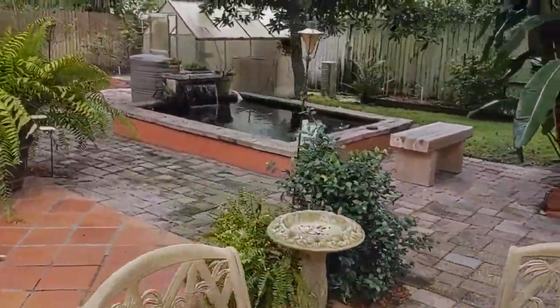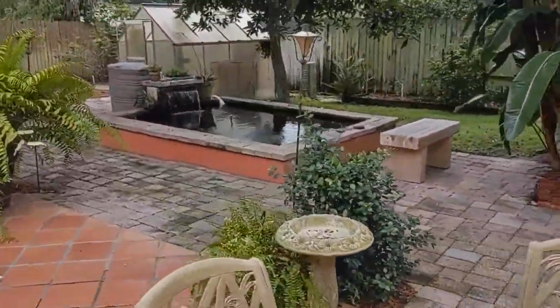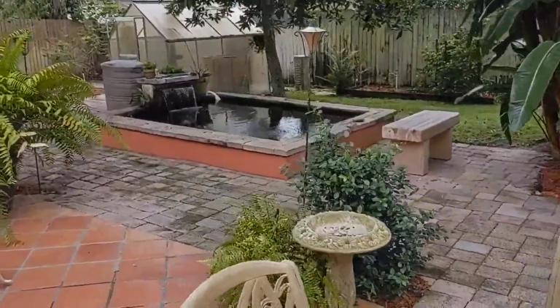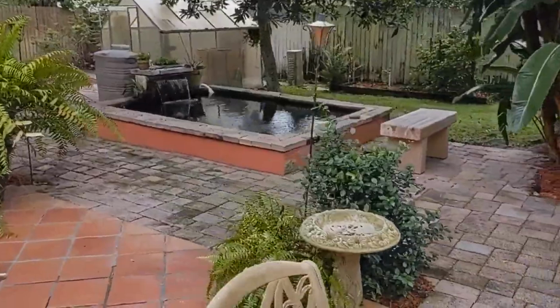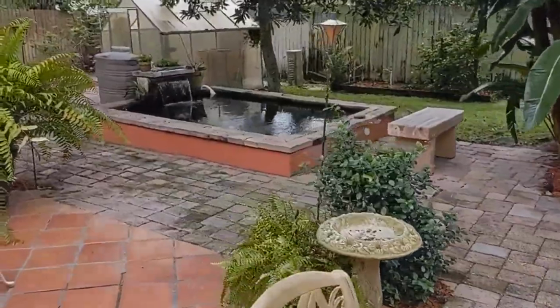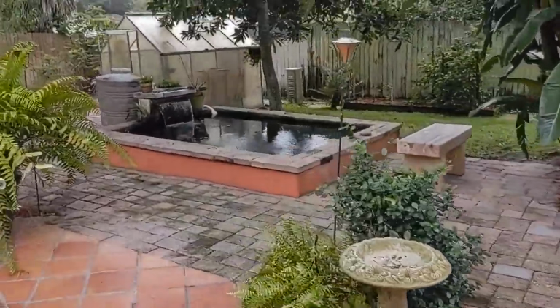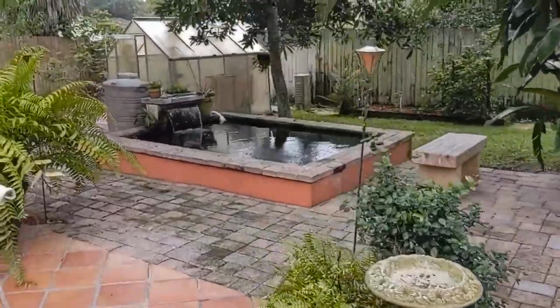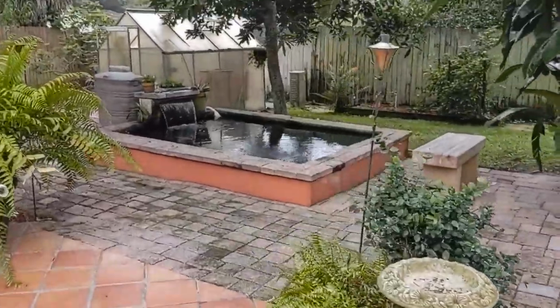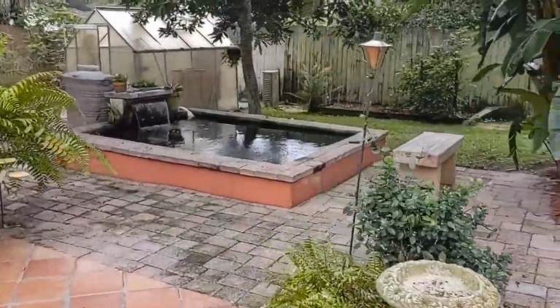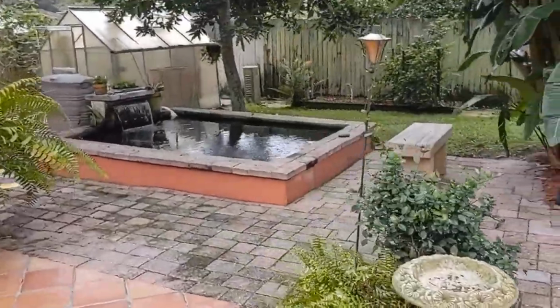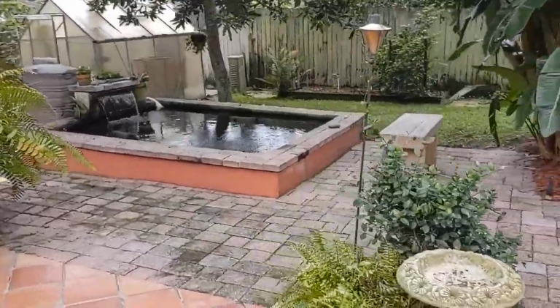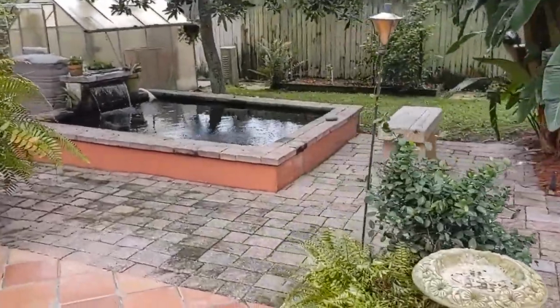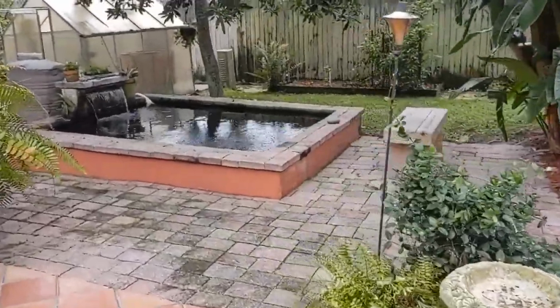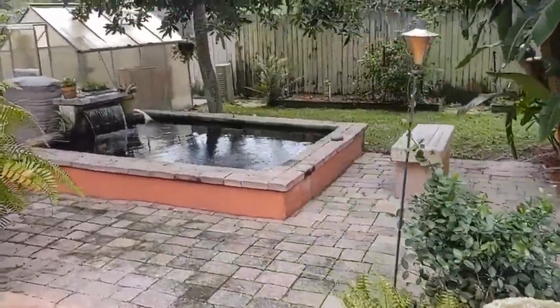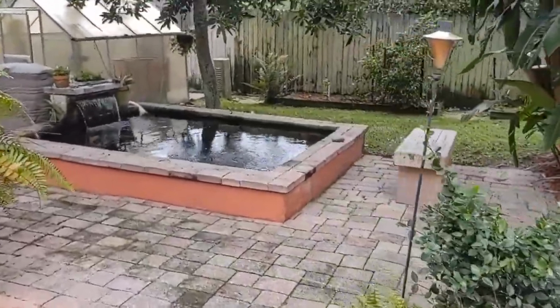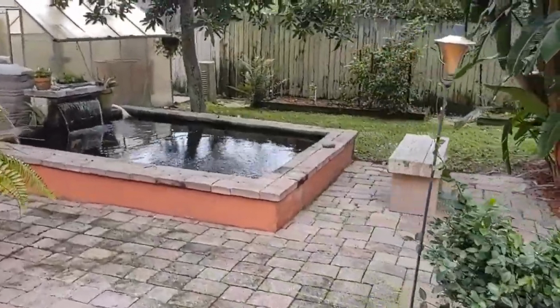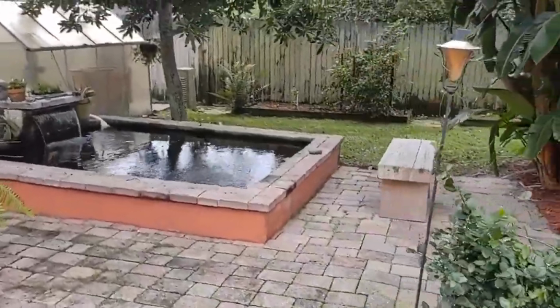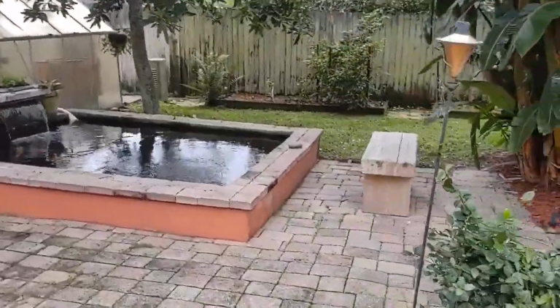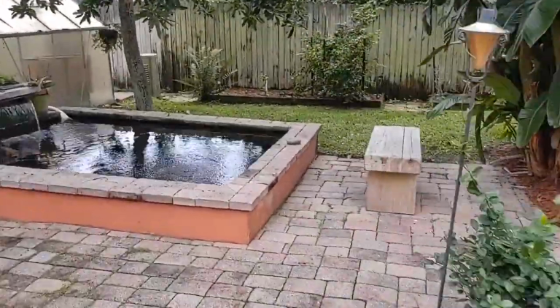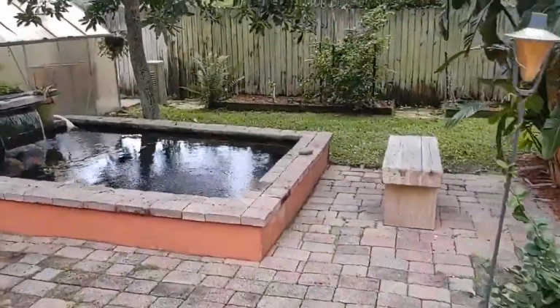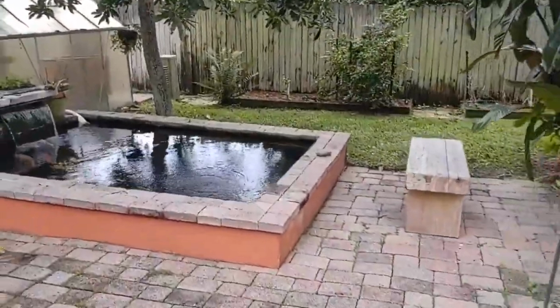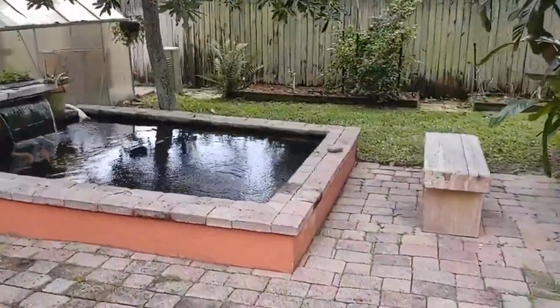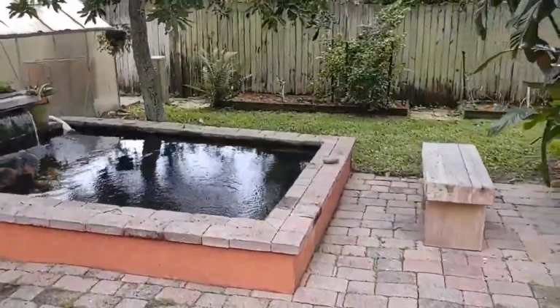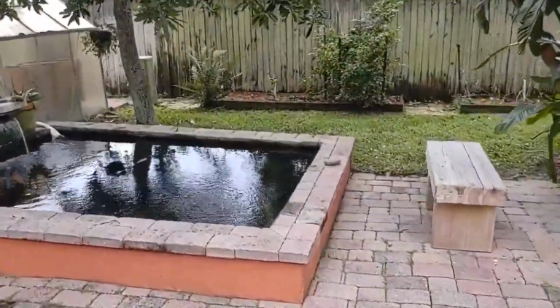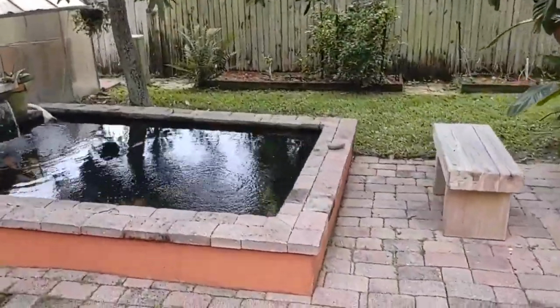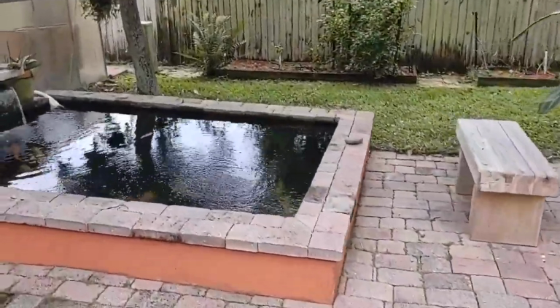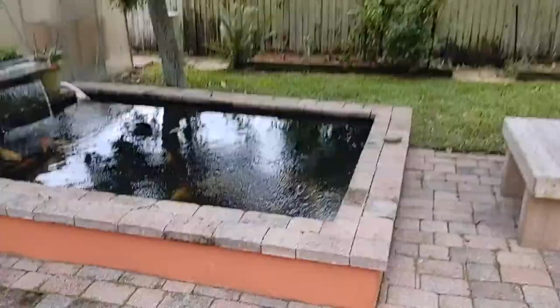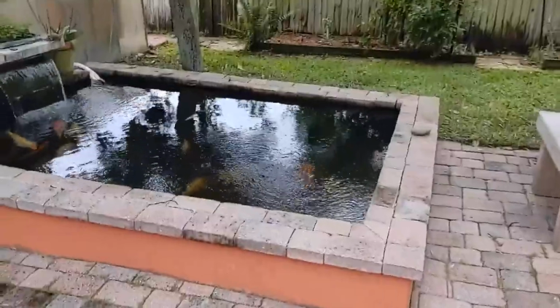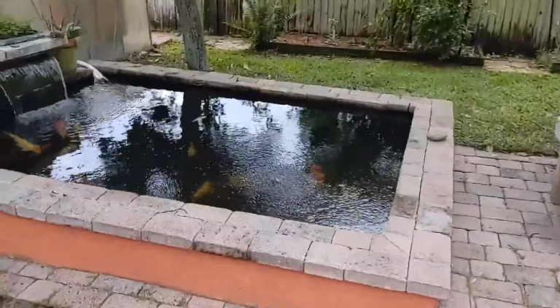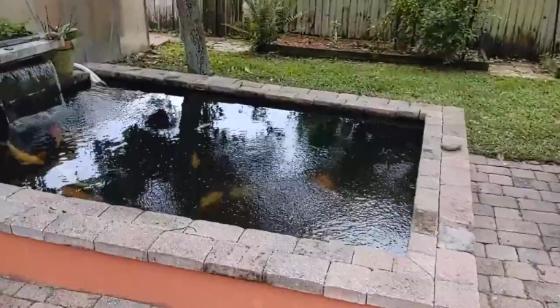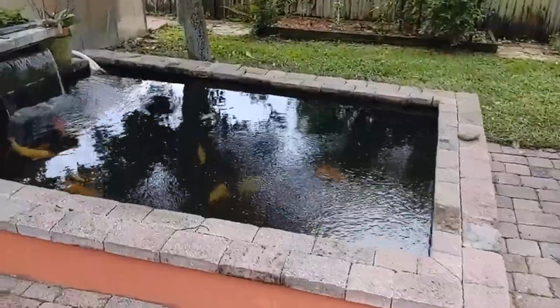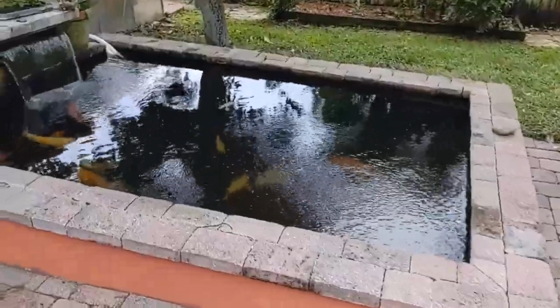Every night. This is Florida living right here — all the advantages of a pool, but you don't have to clean it. You just have to feed the koi.